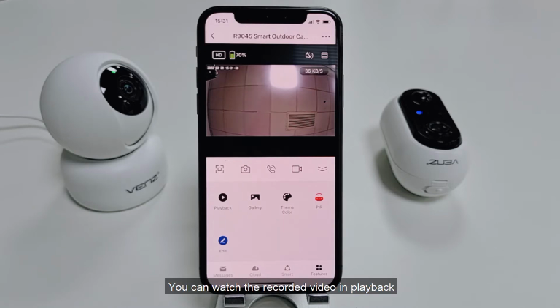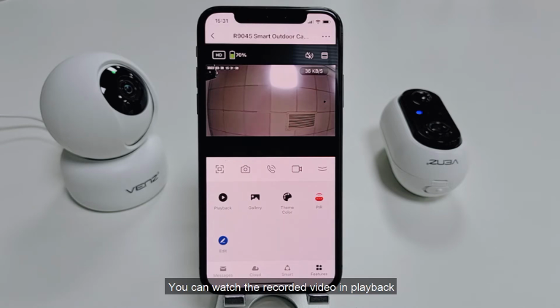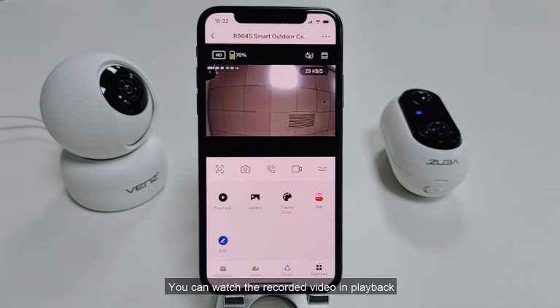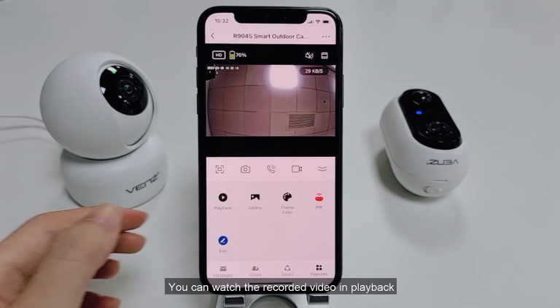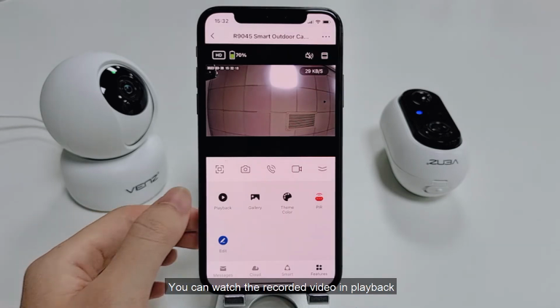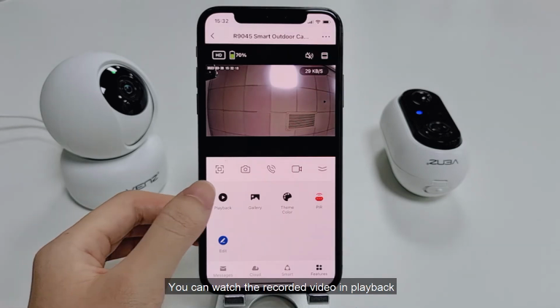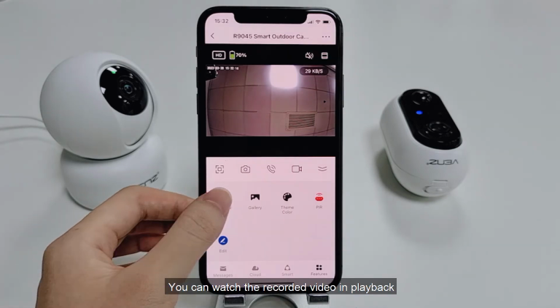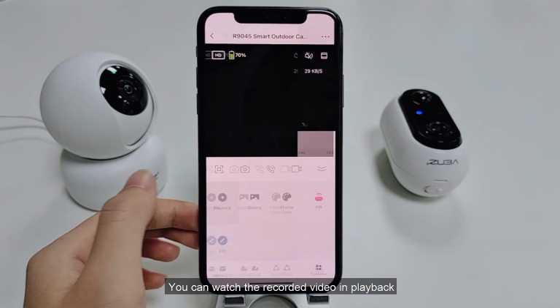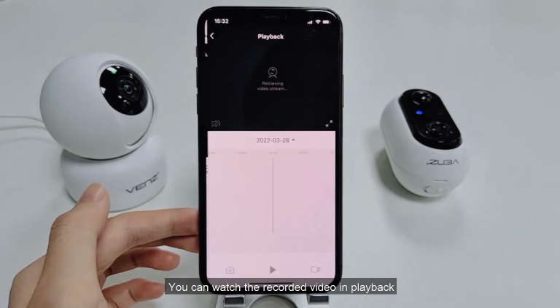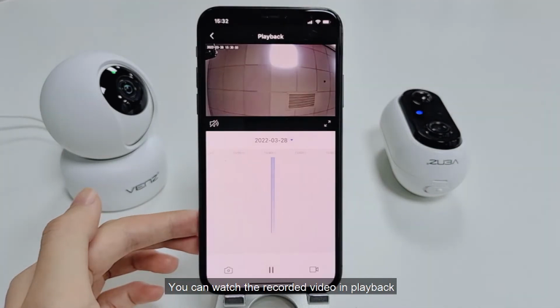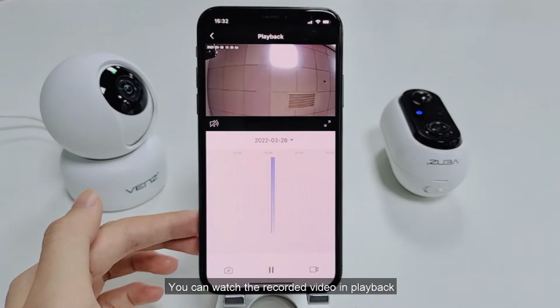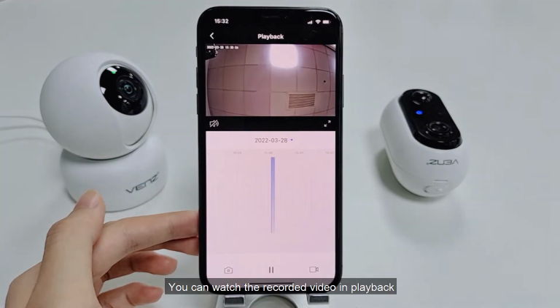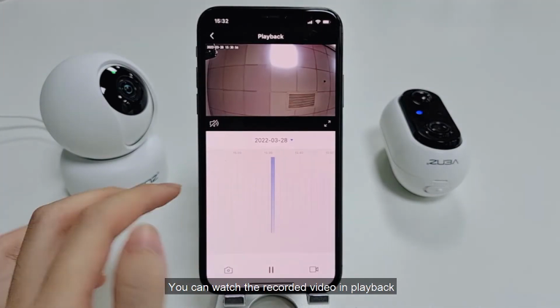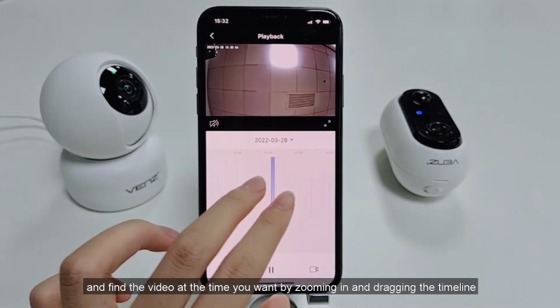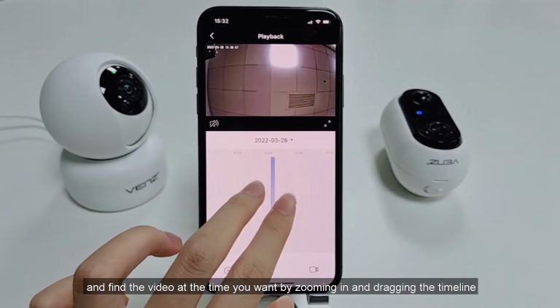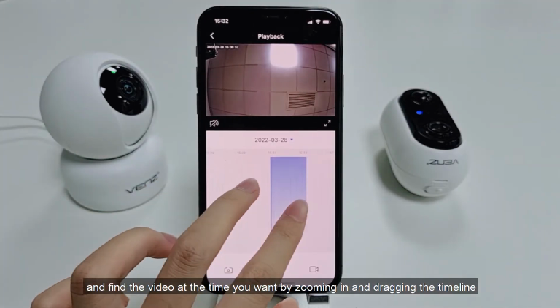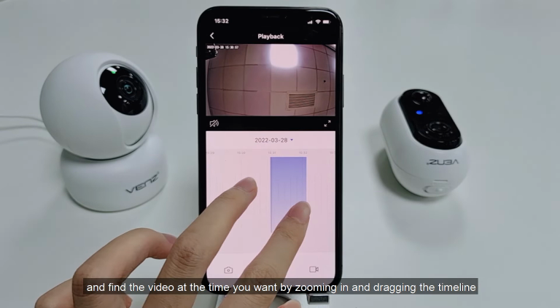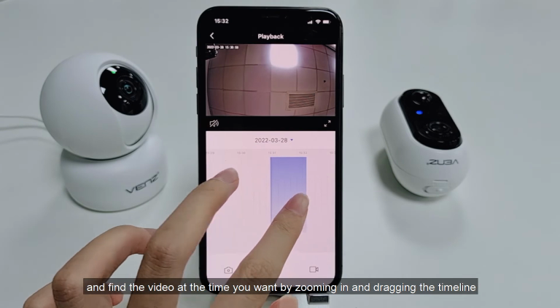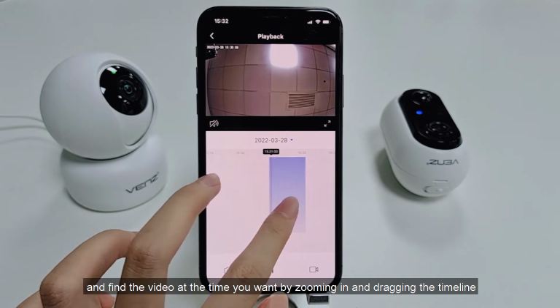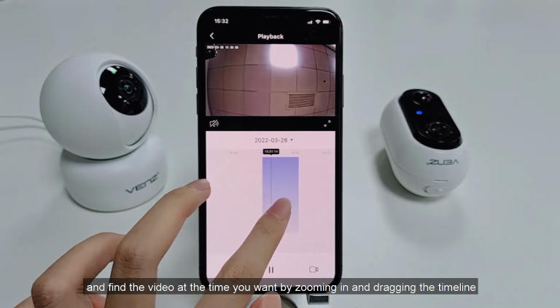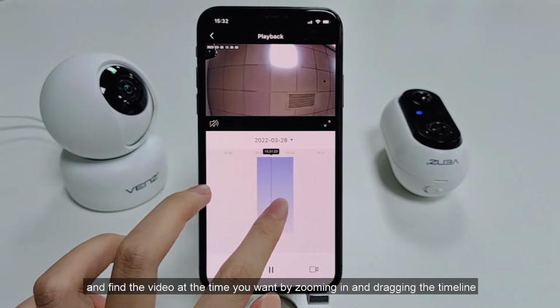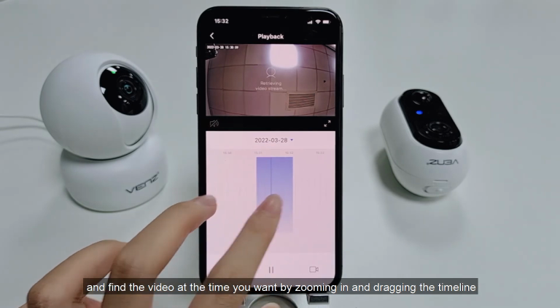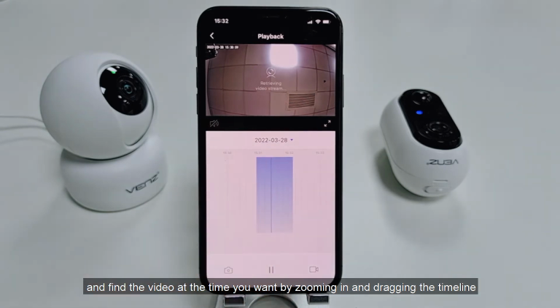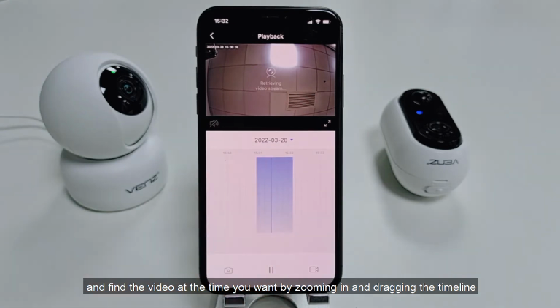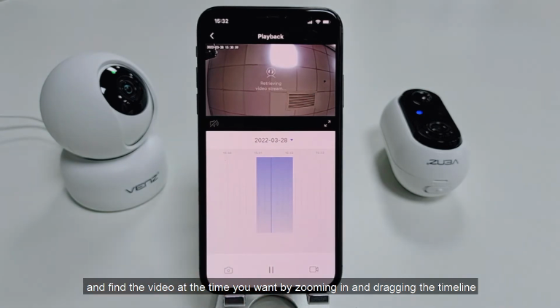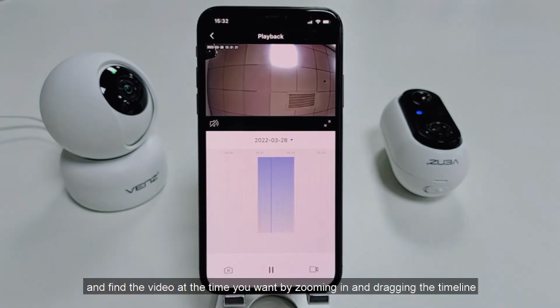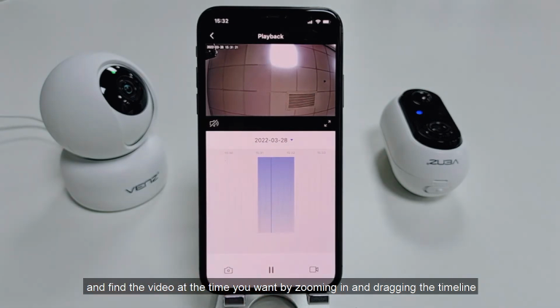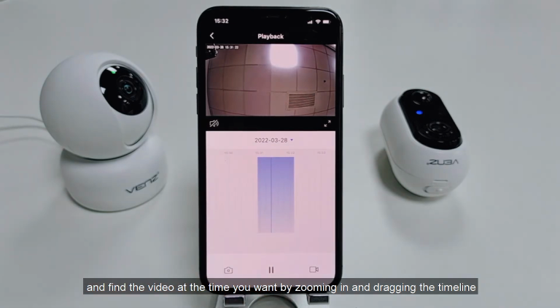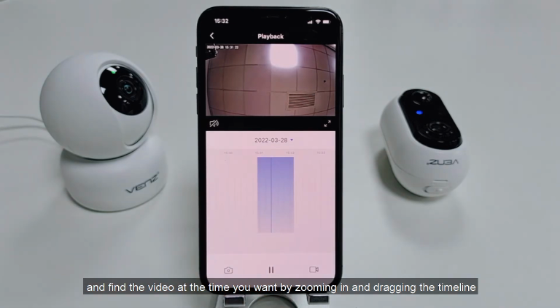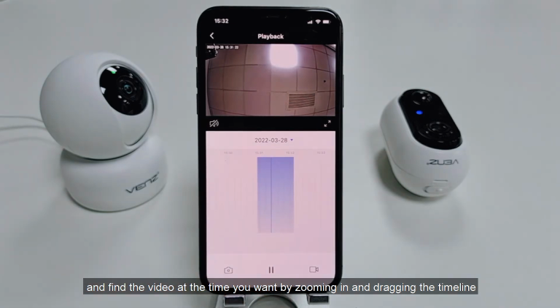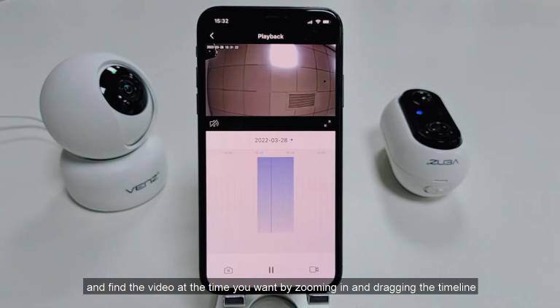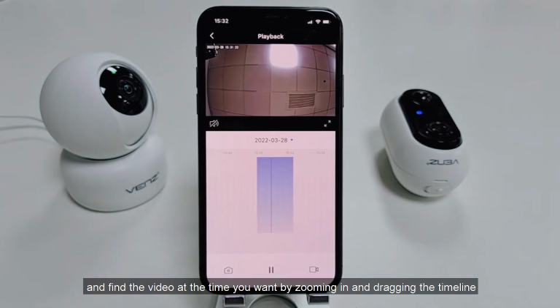You can watch the recorded video in playback, and find the video at the time you want by zooming in and dragging the timeline.